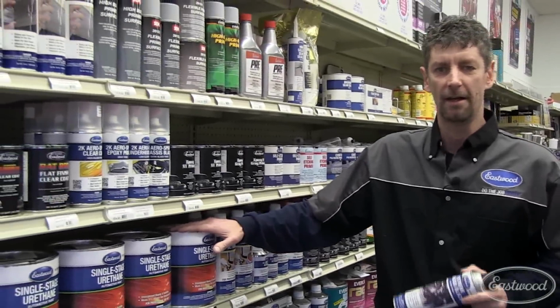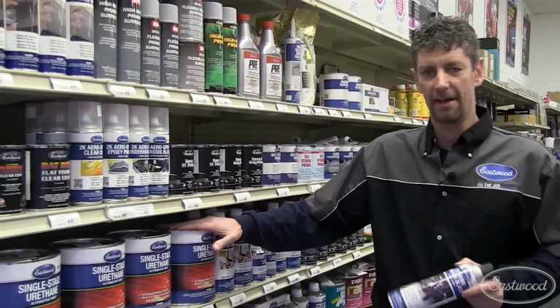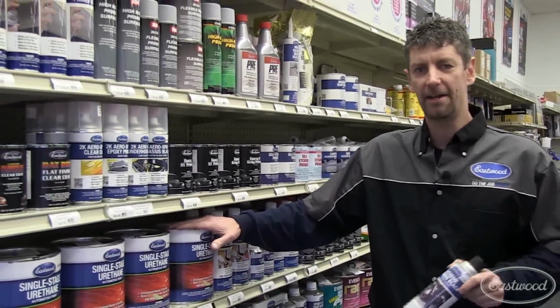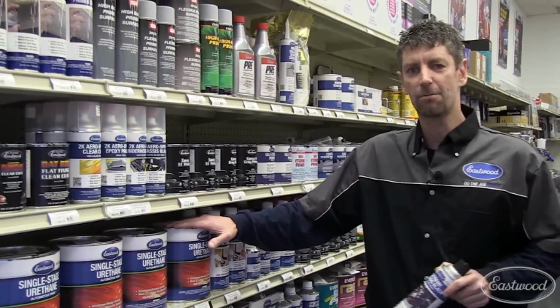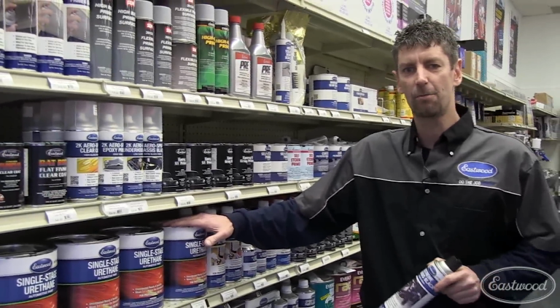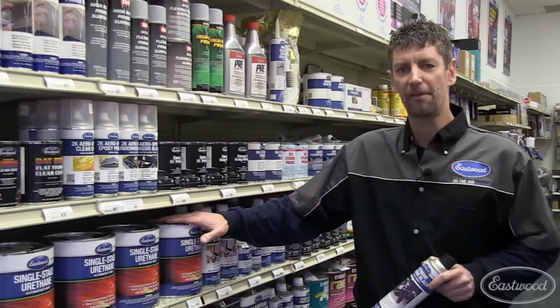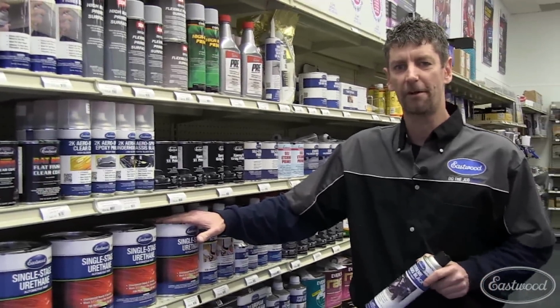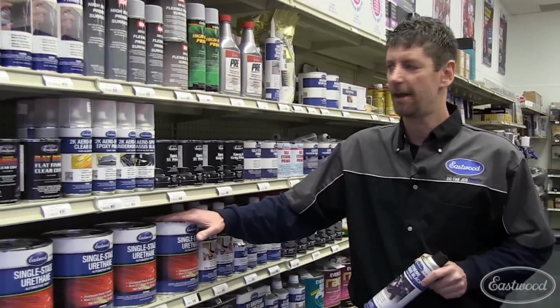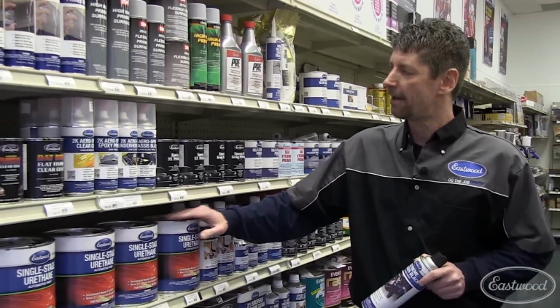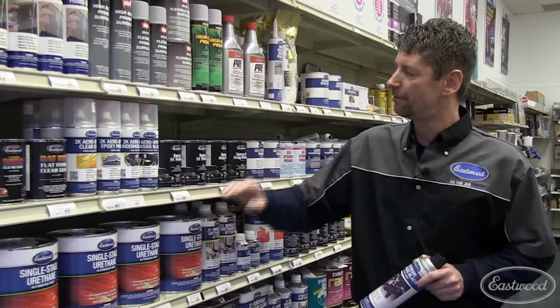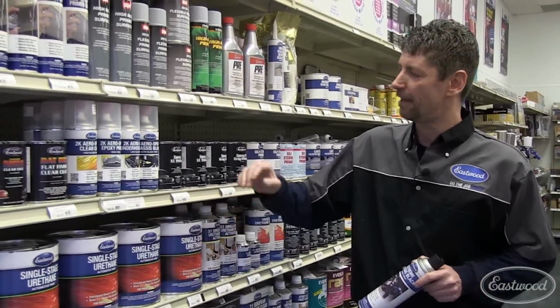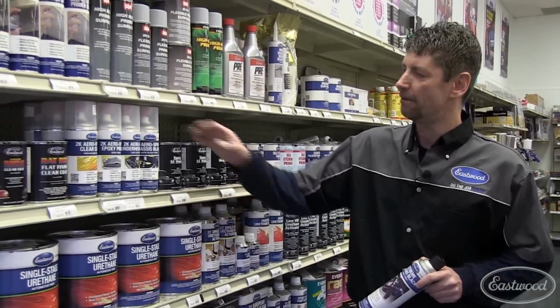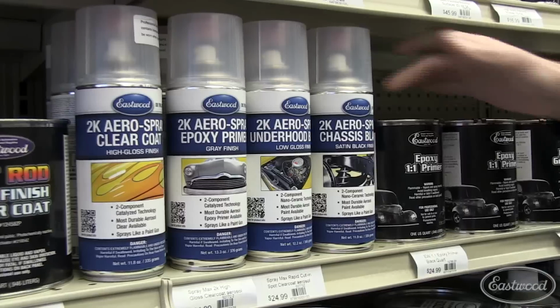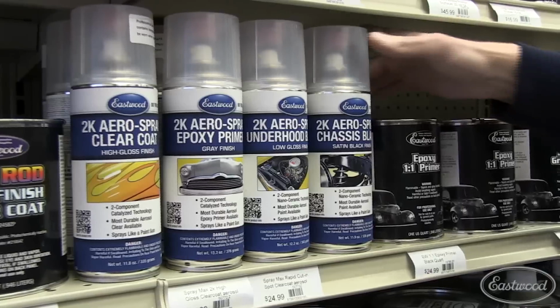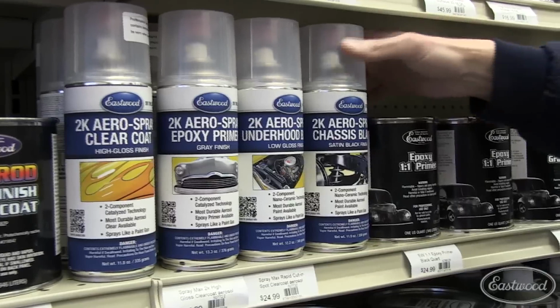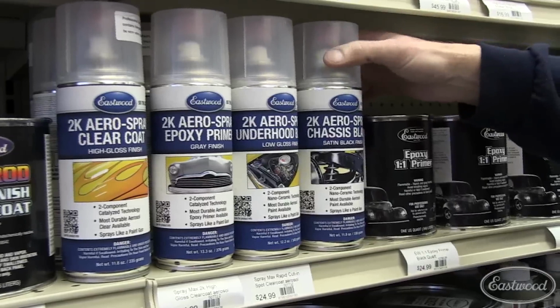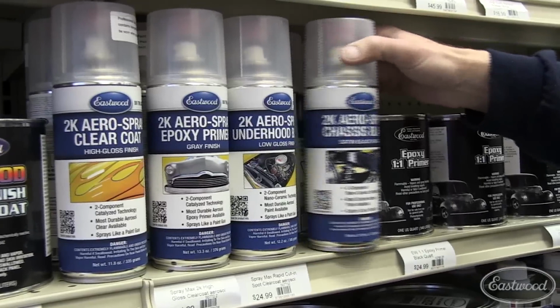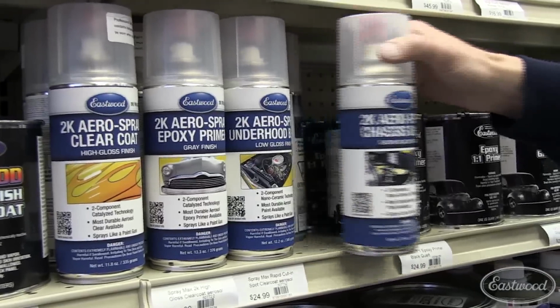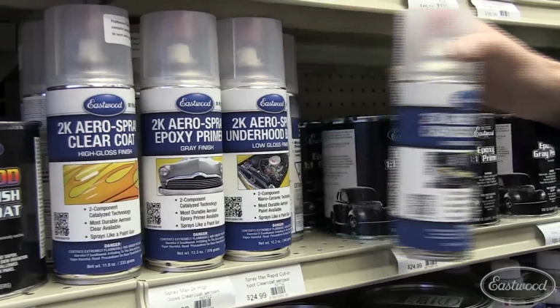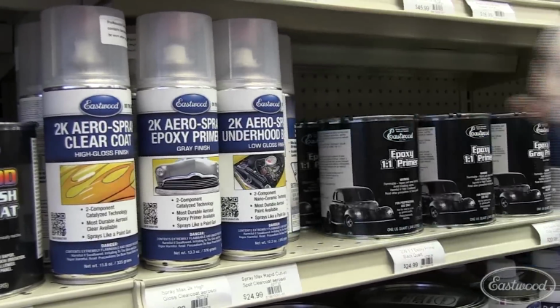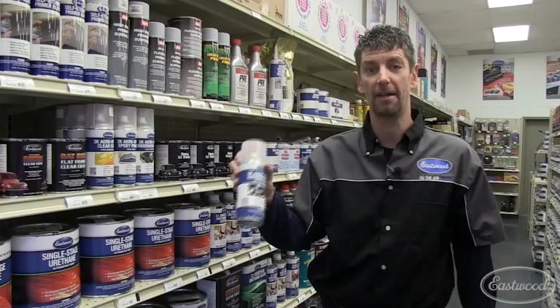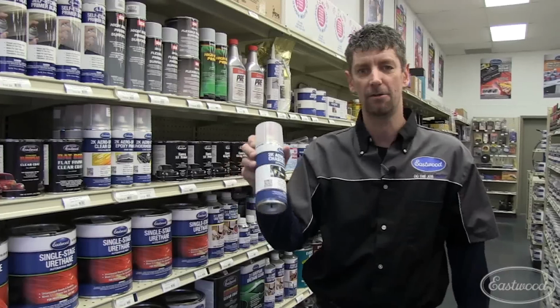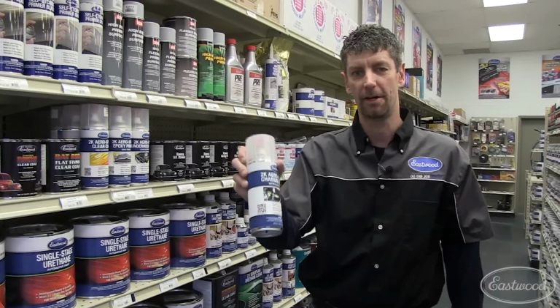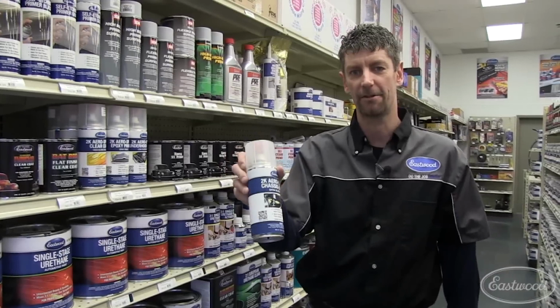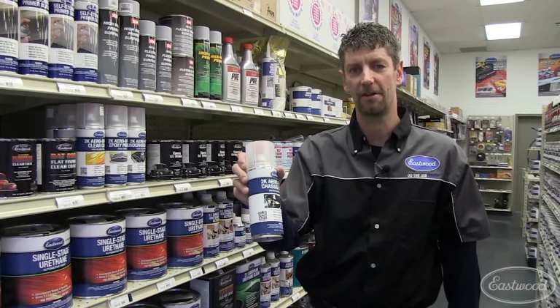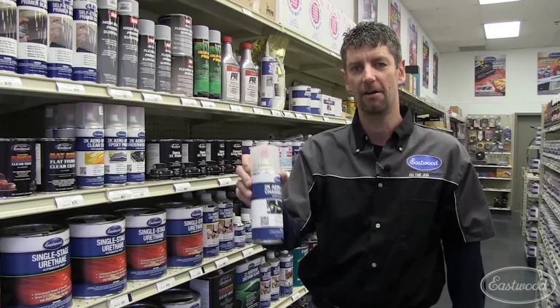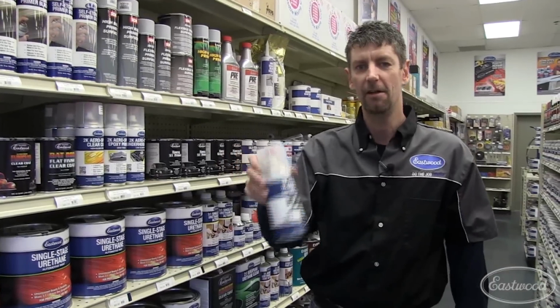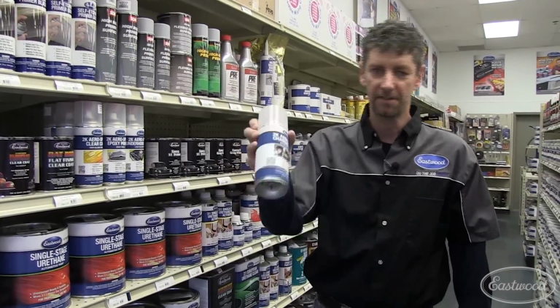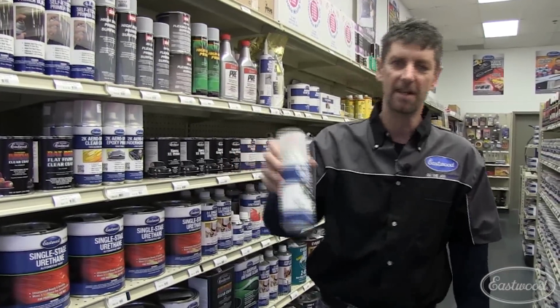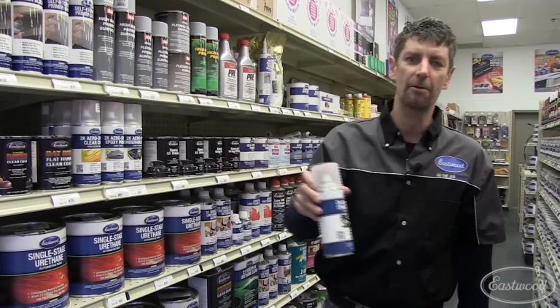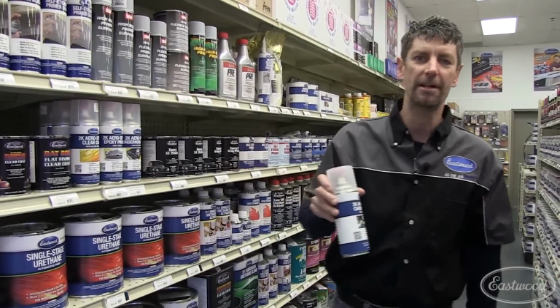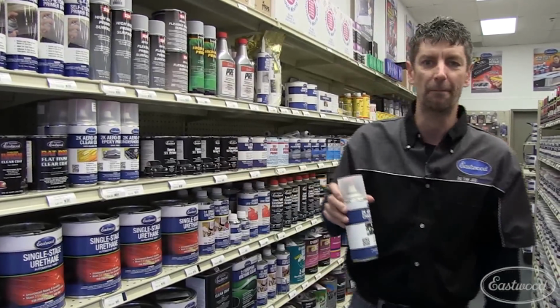And here at Eastwood, we figured out how to put a two-component catalyzed urethane into an aerosol. Let's see how we did it.